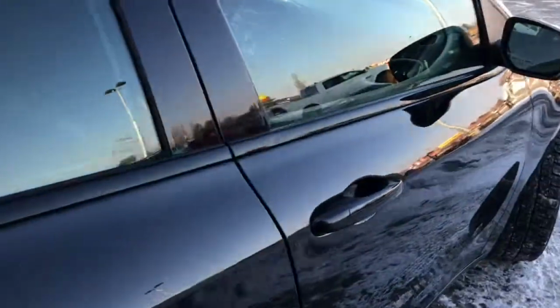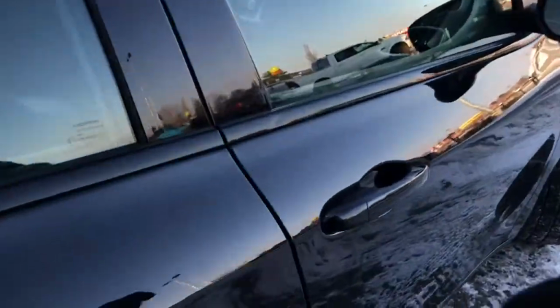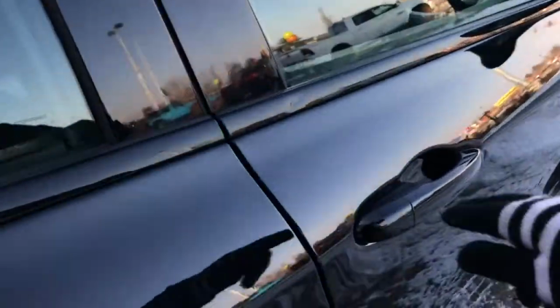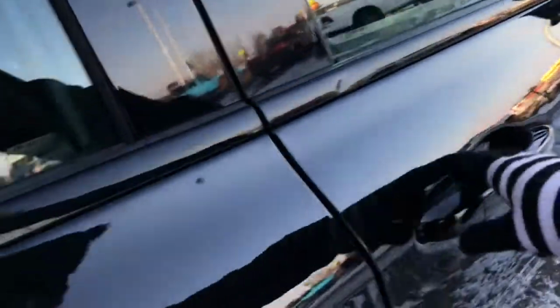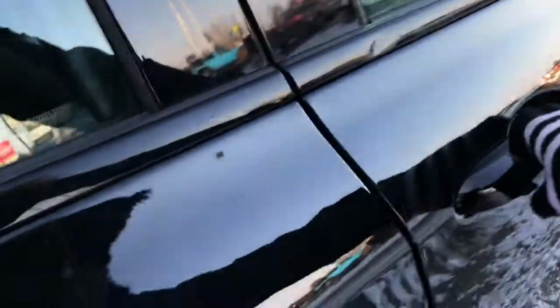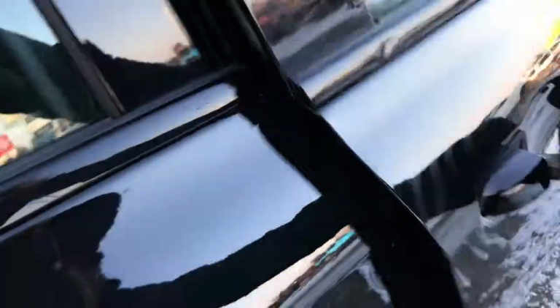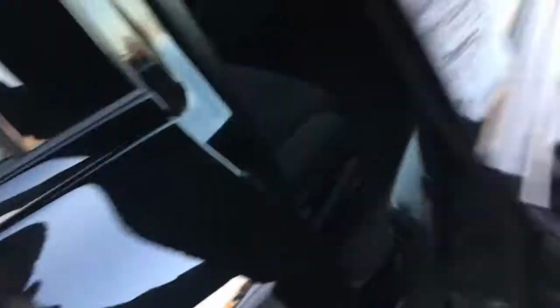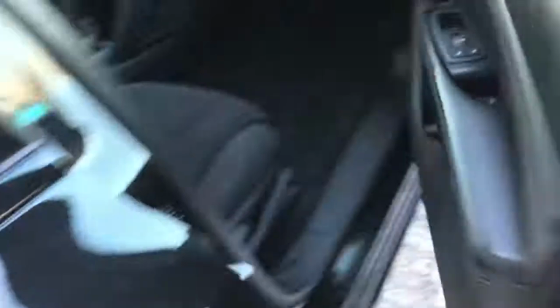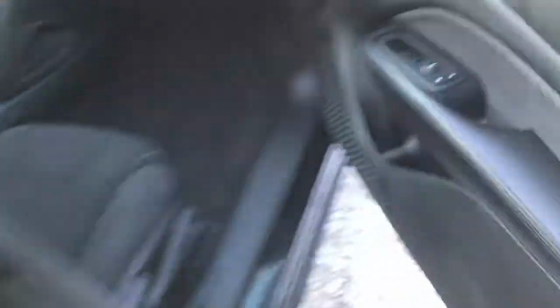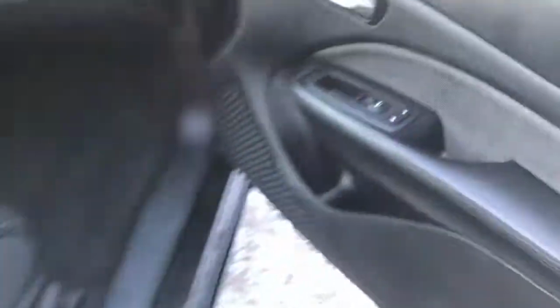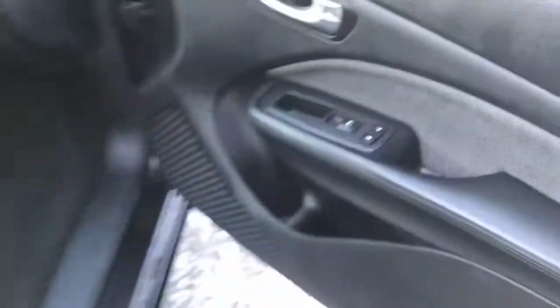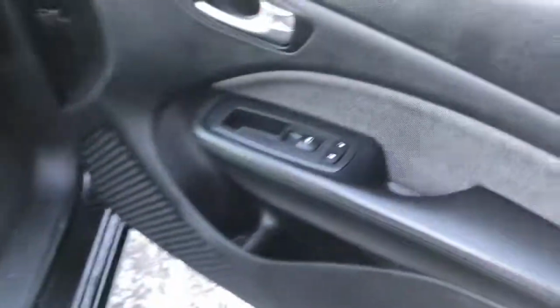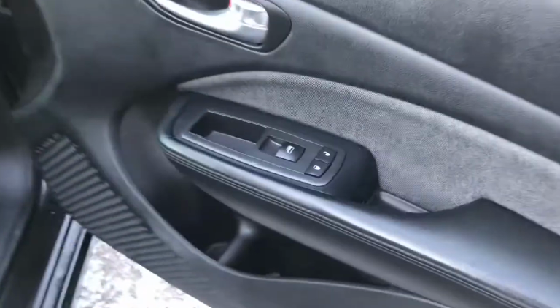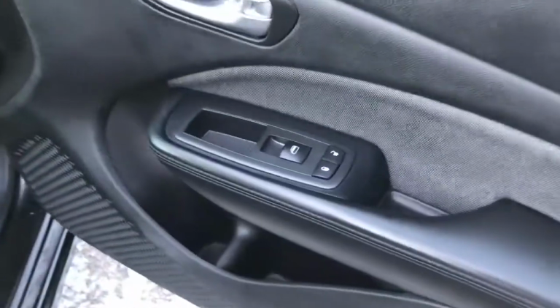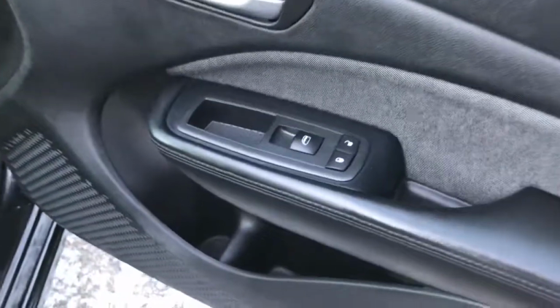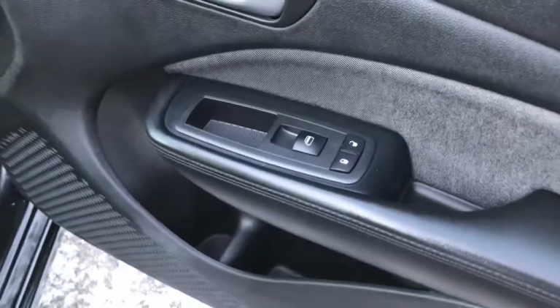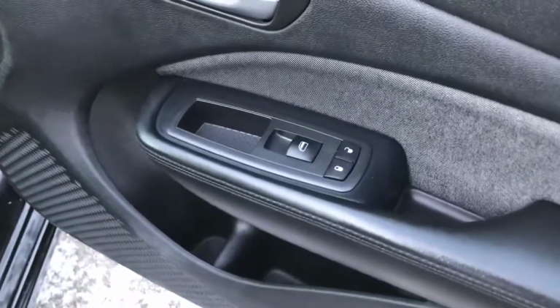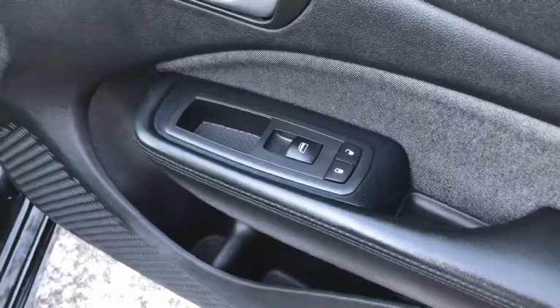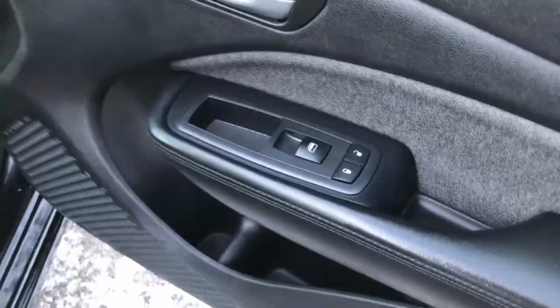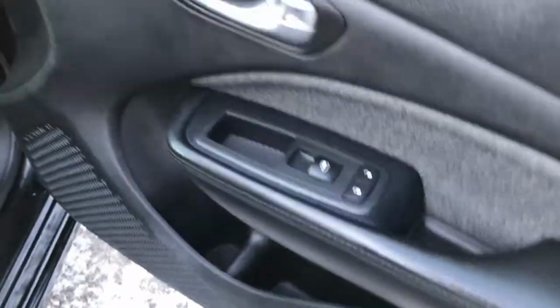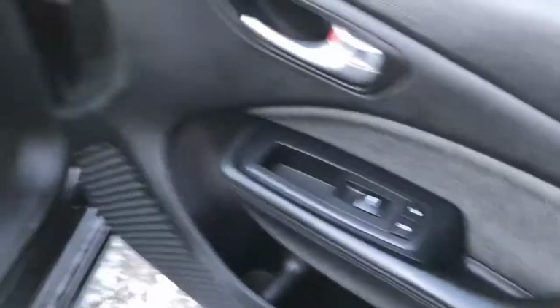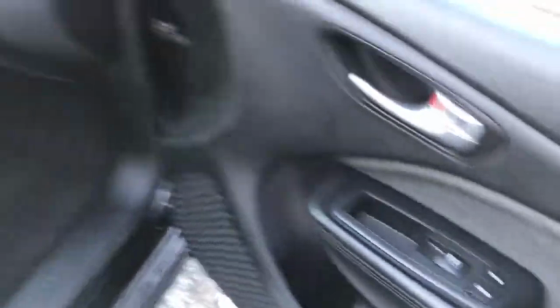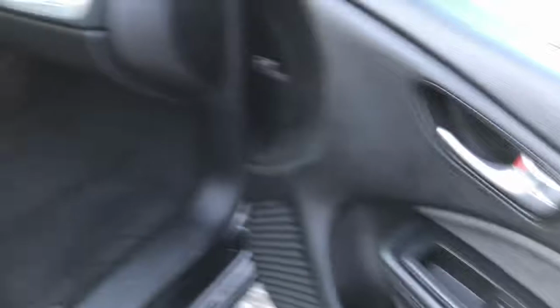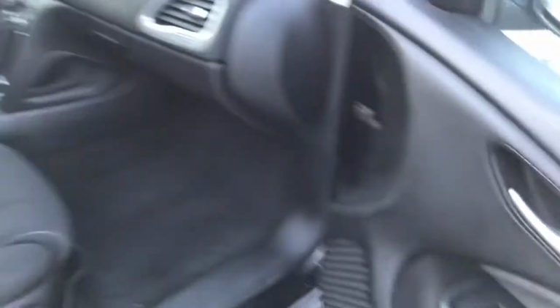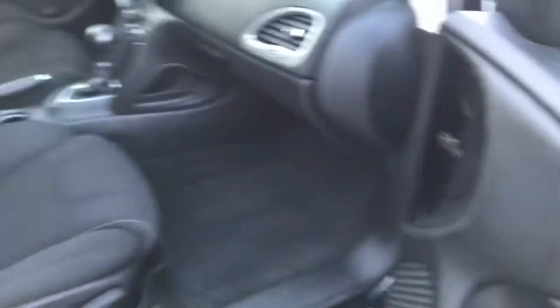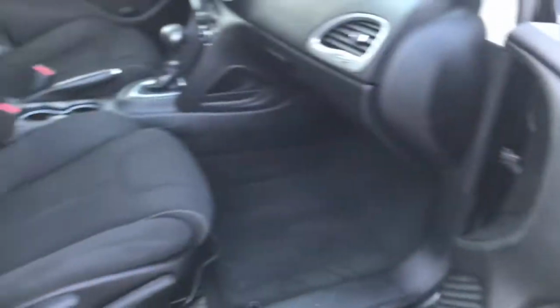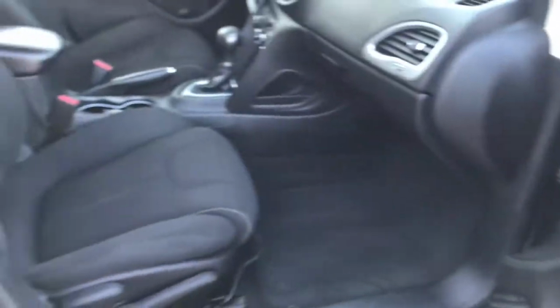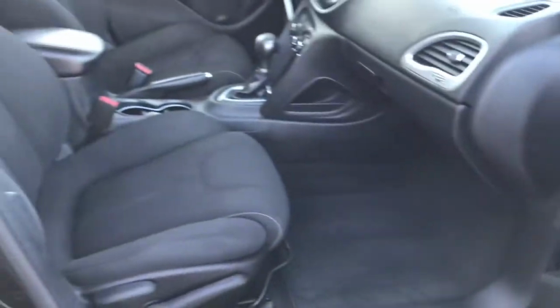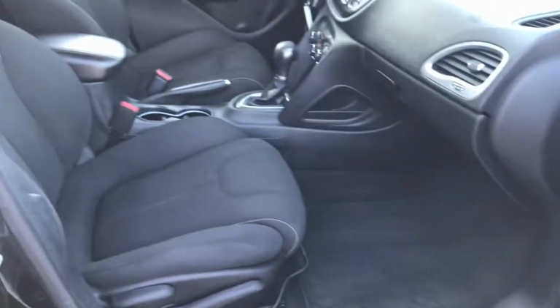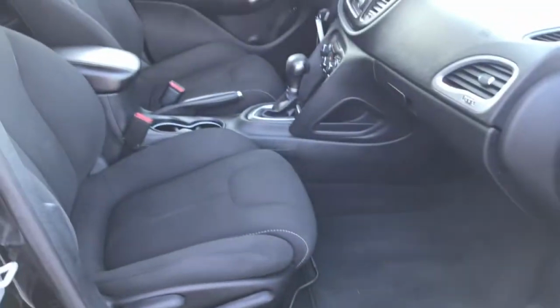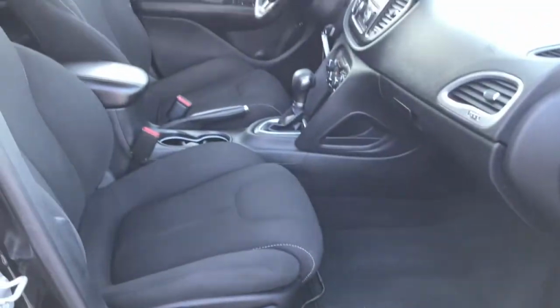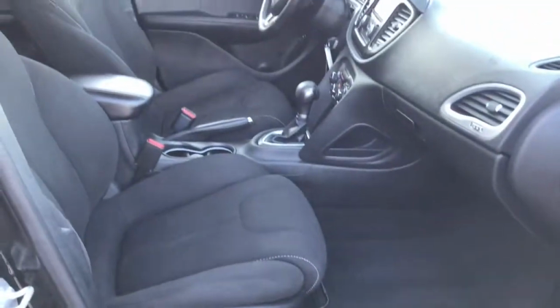Inside the passenger front door here, we have your power locks, your power windows, of course, and manually adjusted seats.